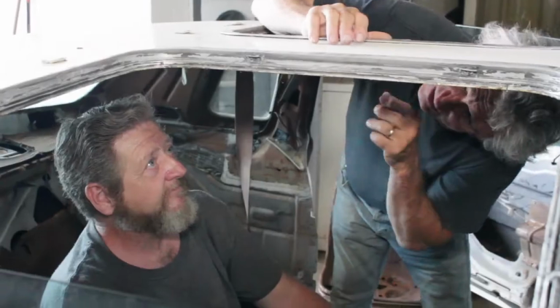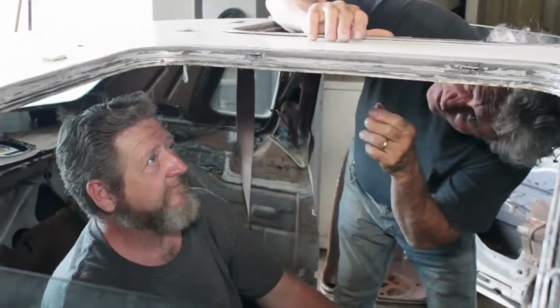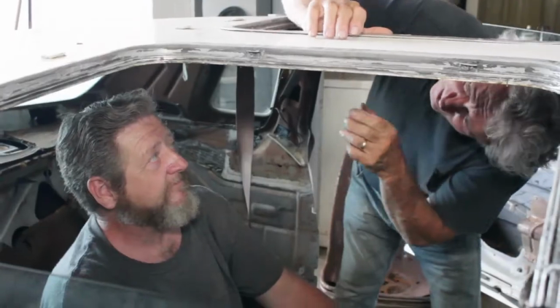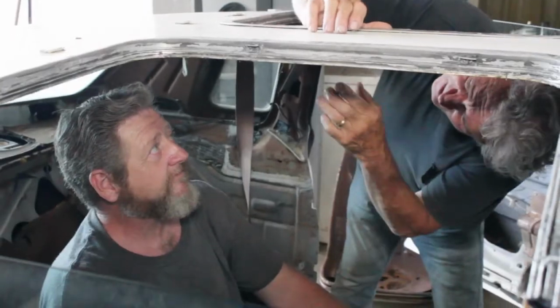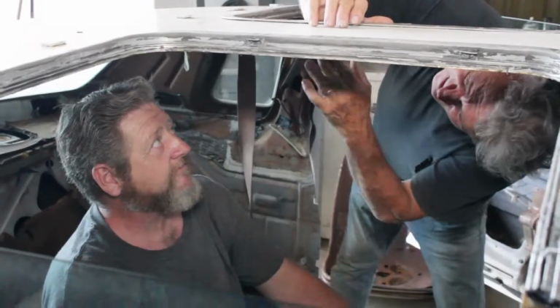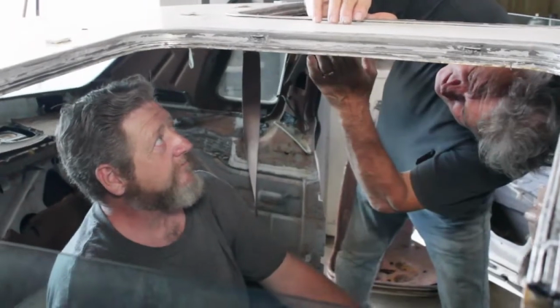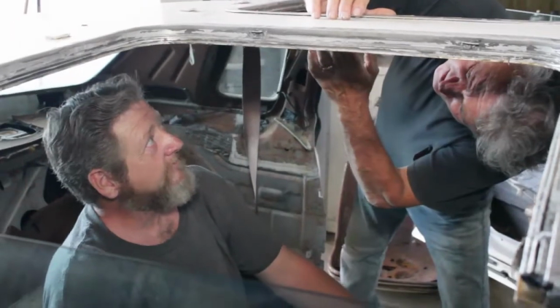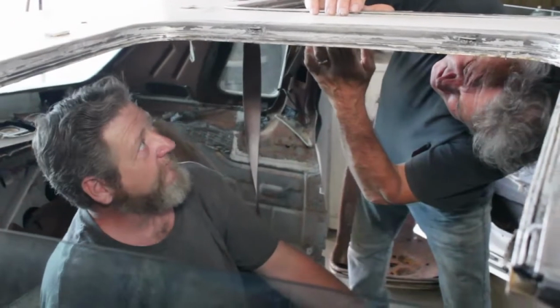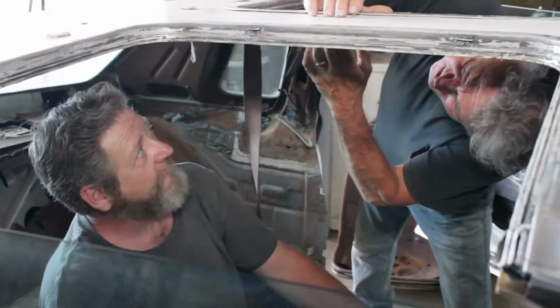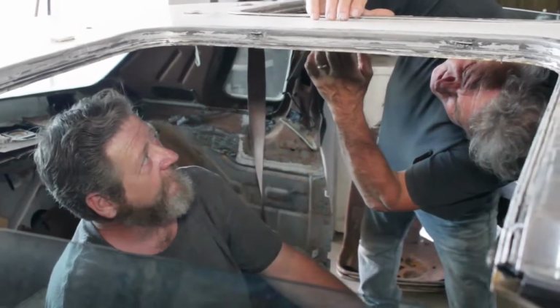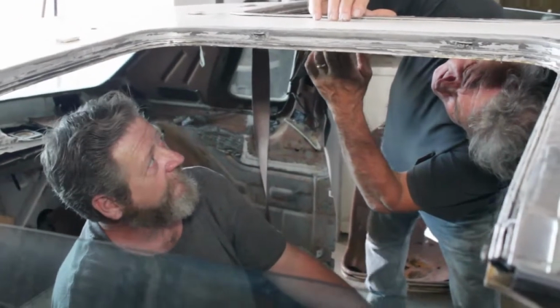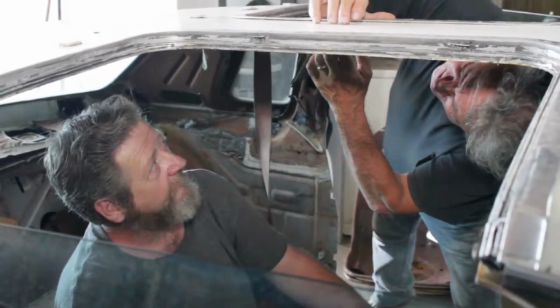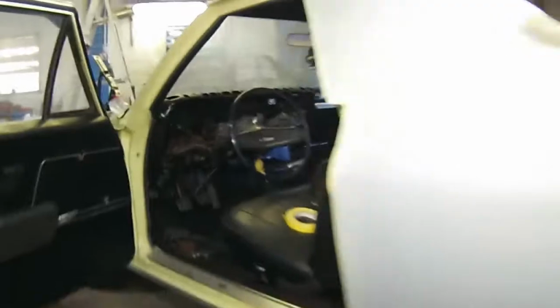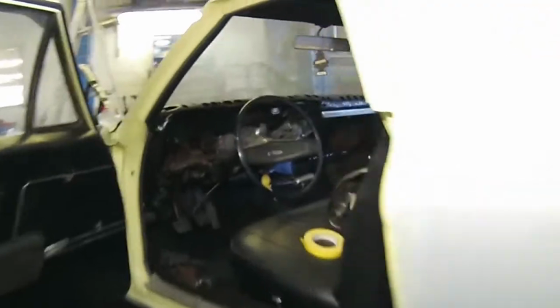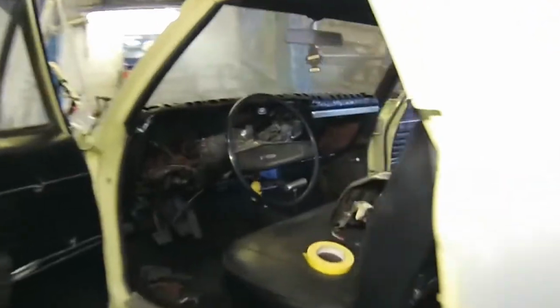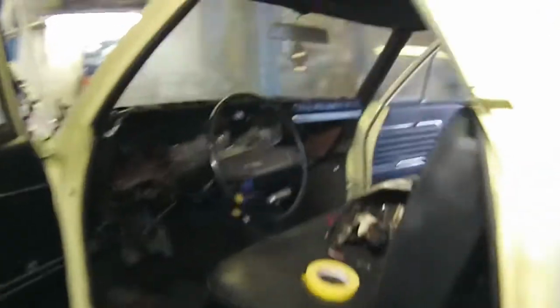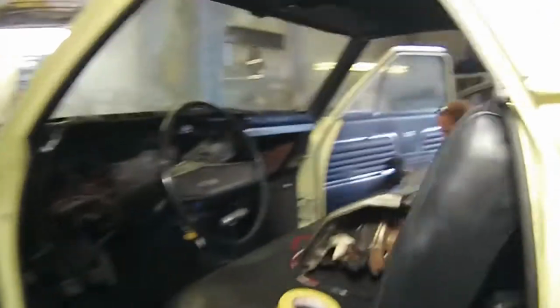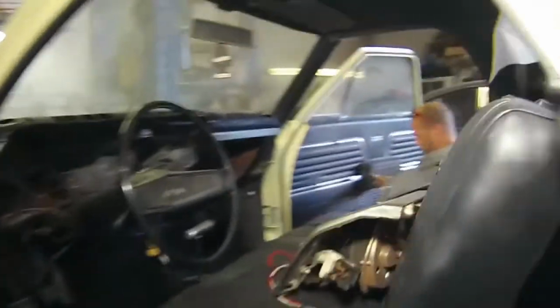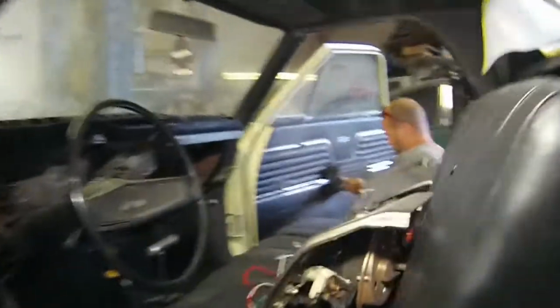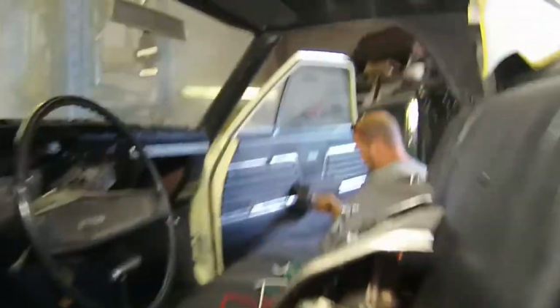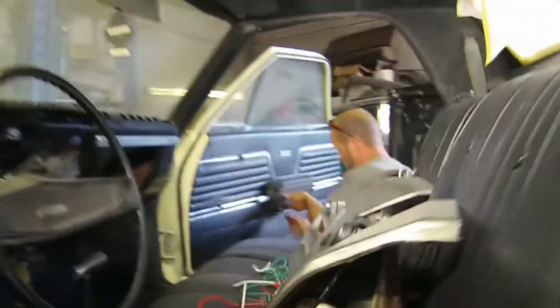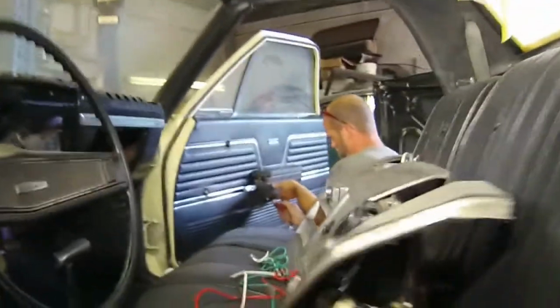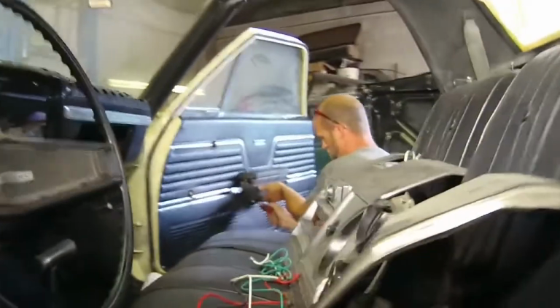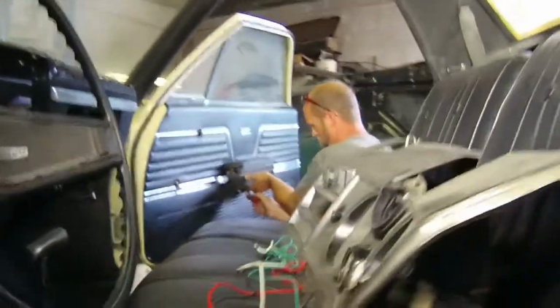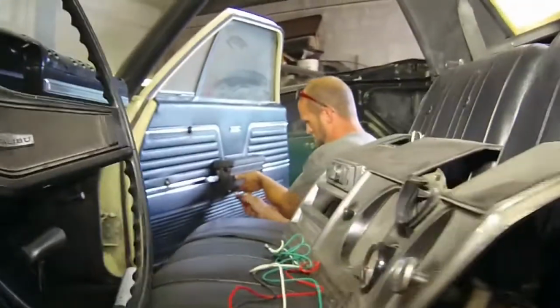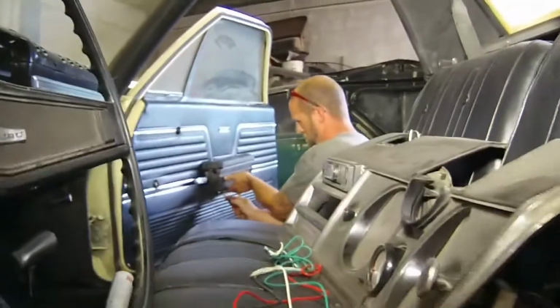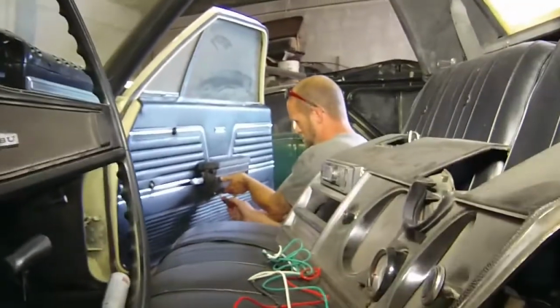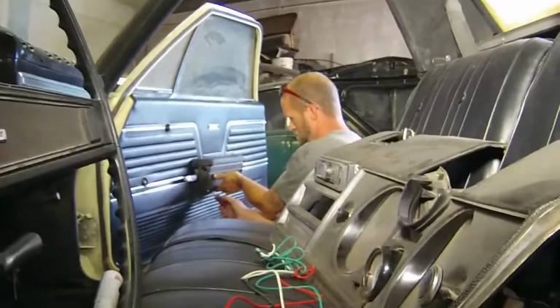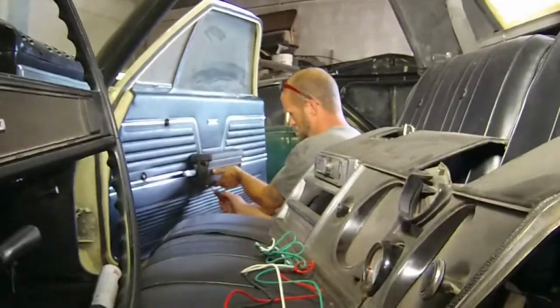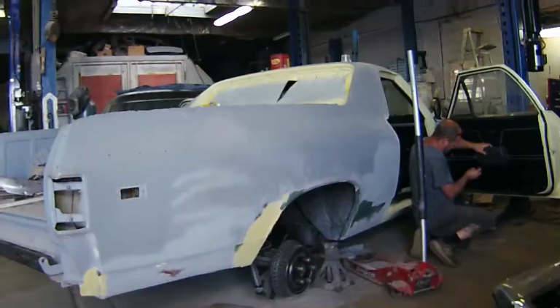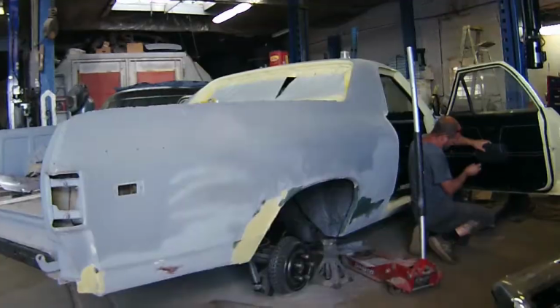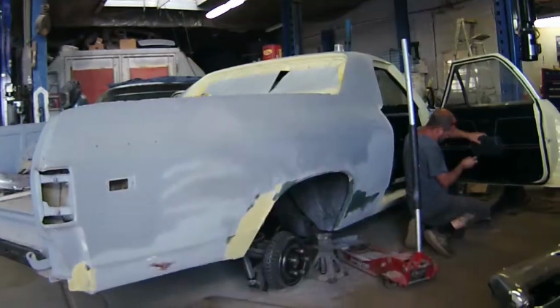We offer general repair, full restorations, refabrication work, paint and body, and much, much more.